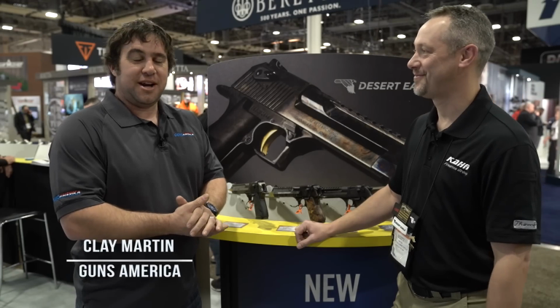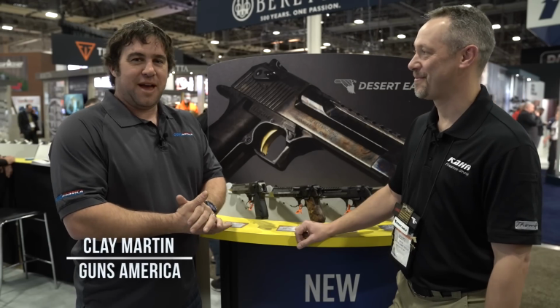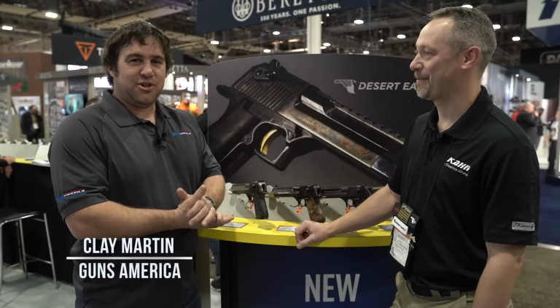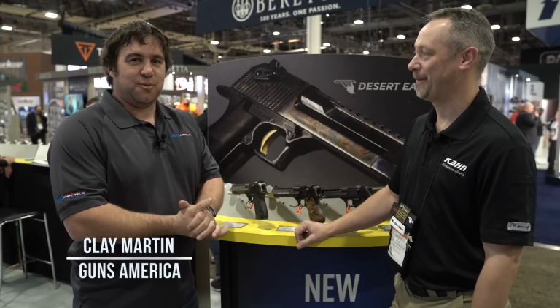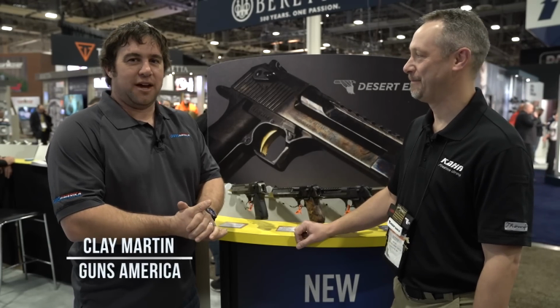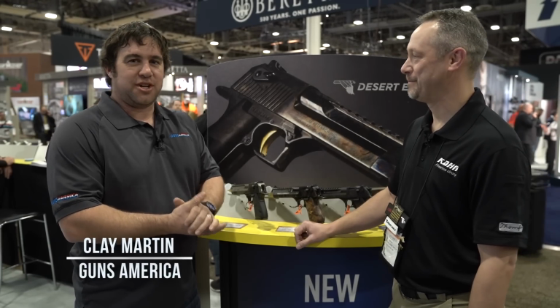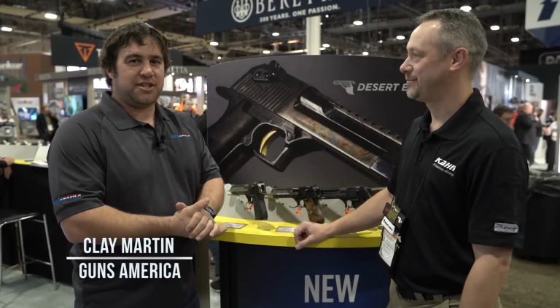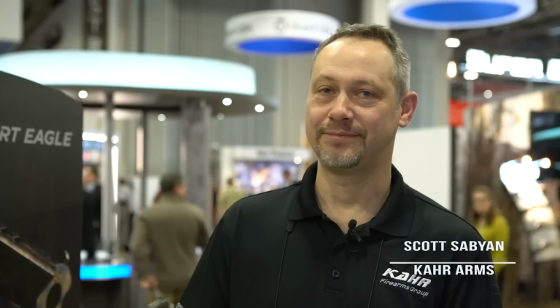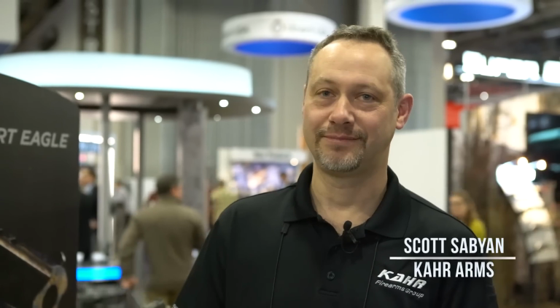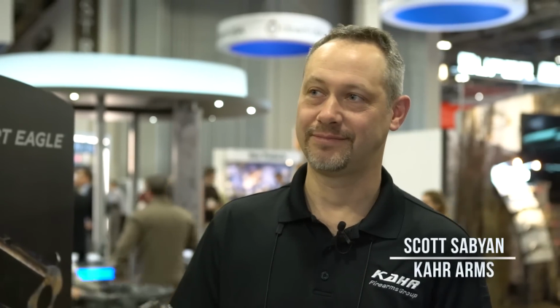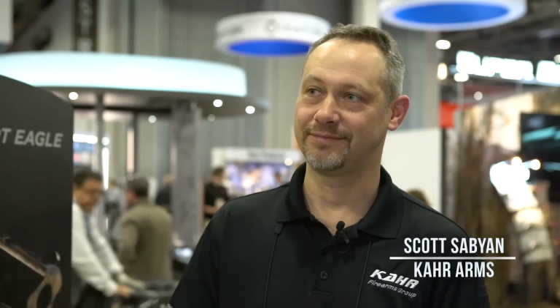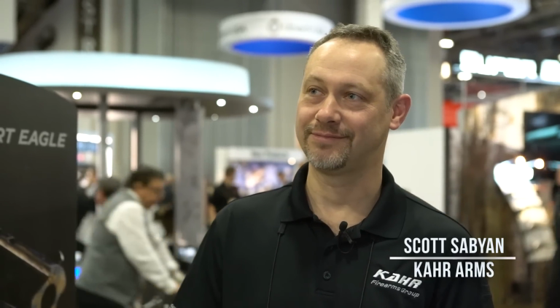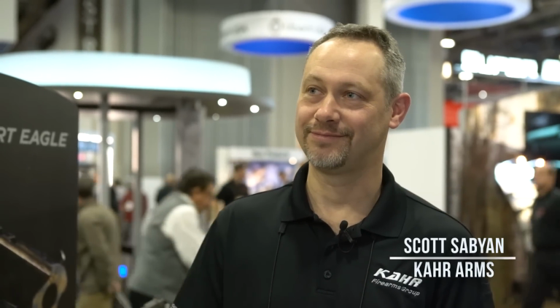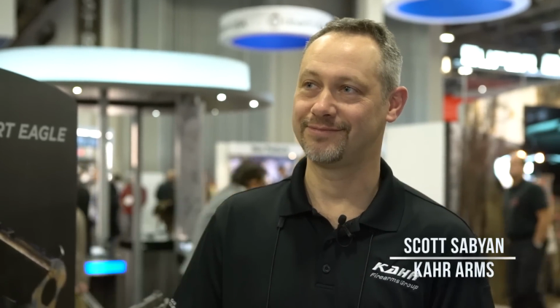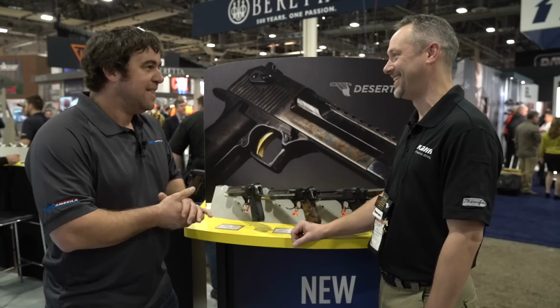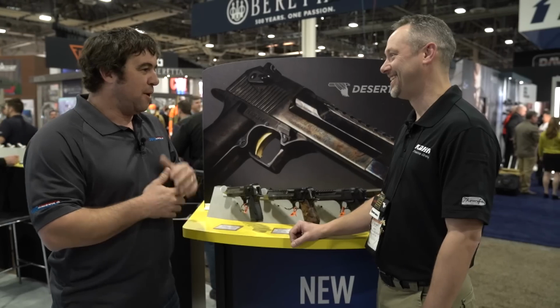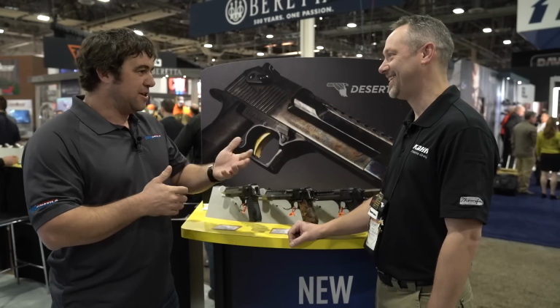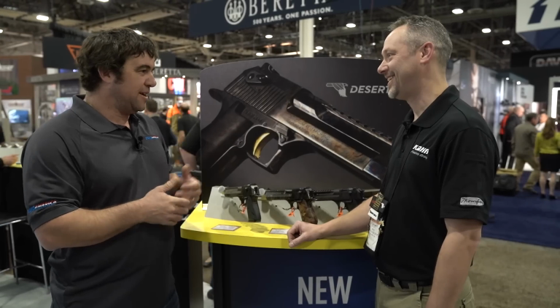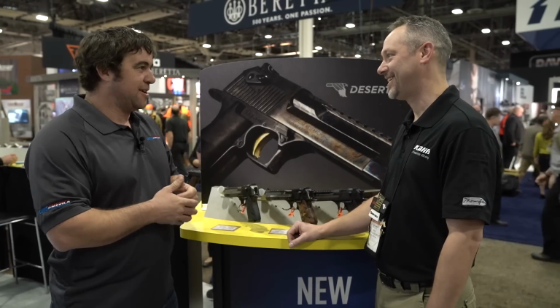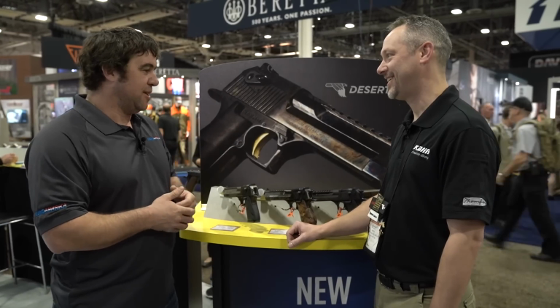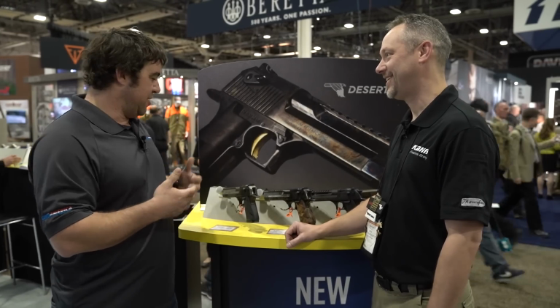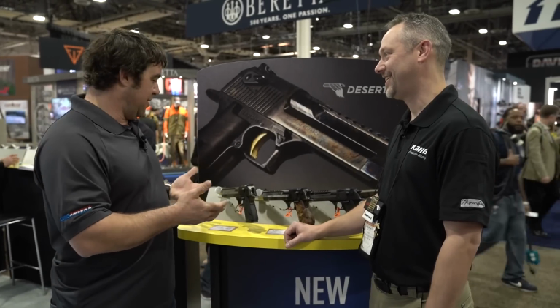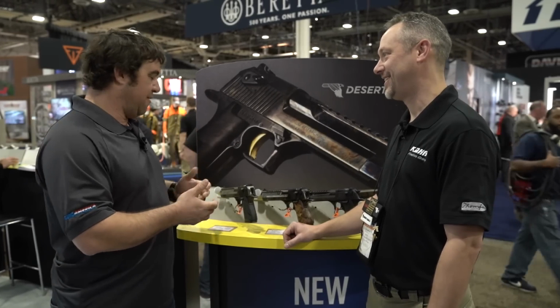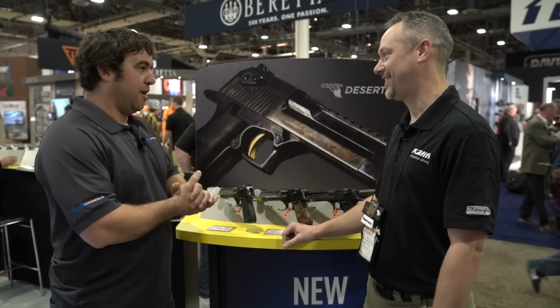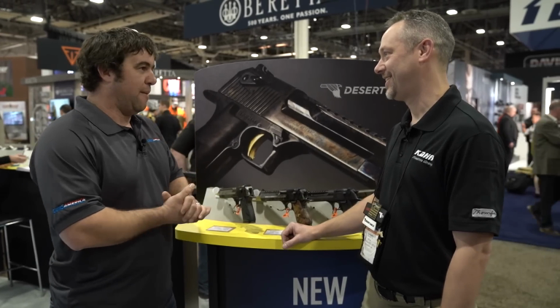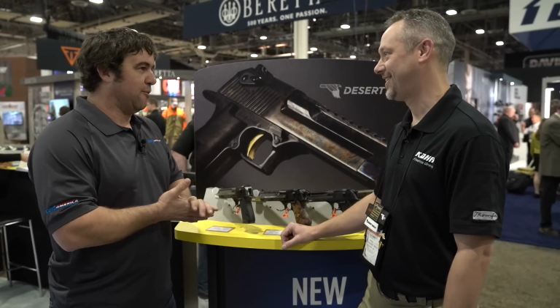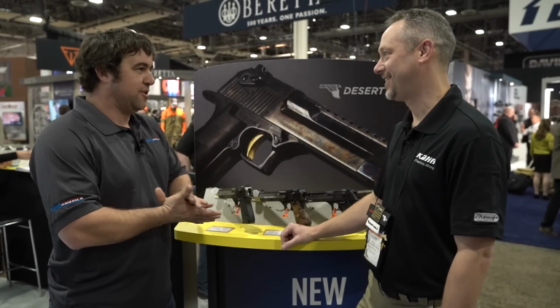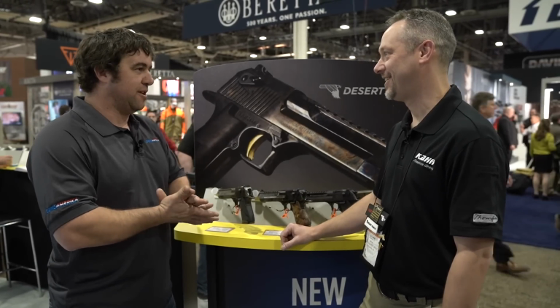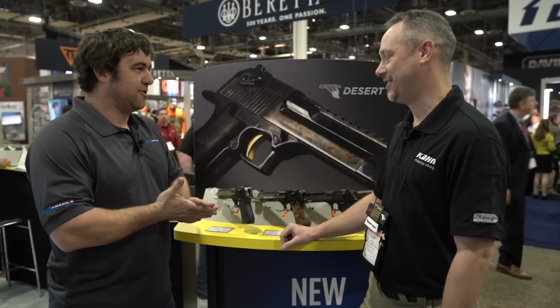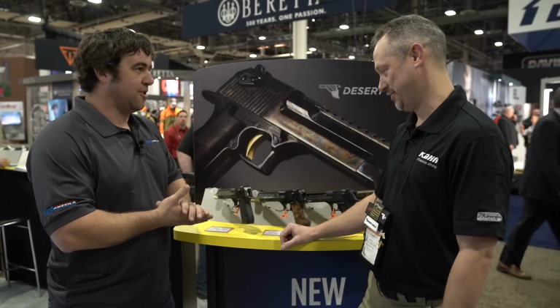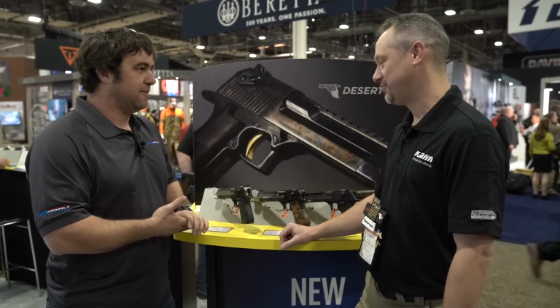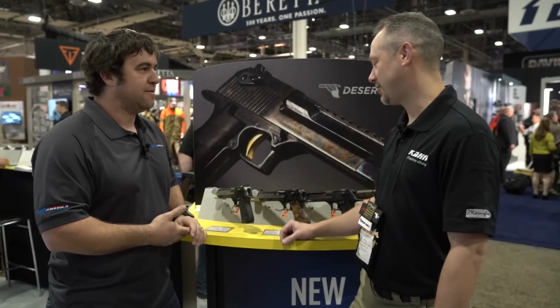We're going to talk with Scott Sabian about the new products from MRI. Can you kind of talk us through the new line of what Magnum Research has introduced this year?